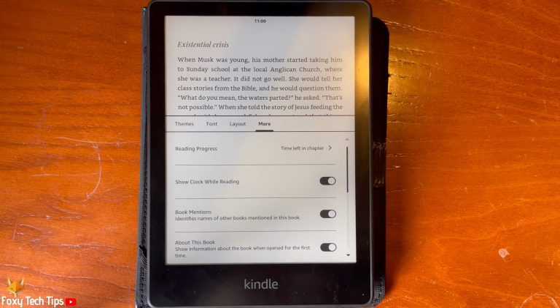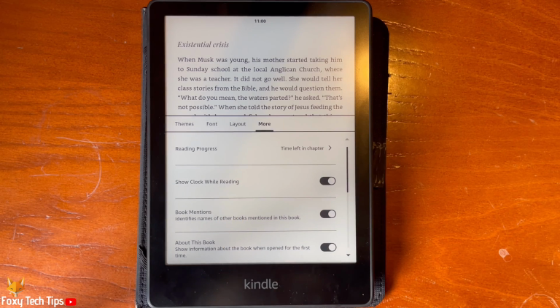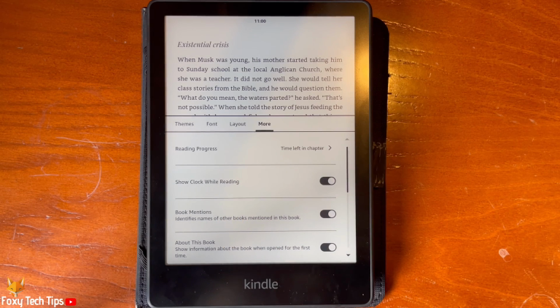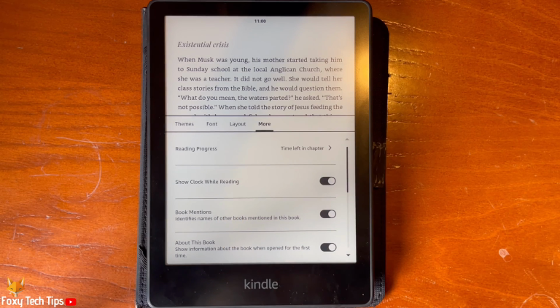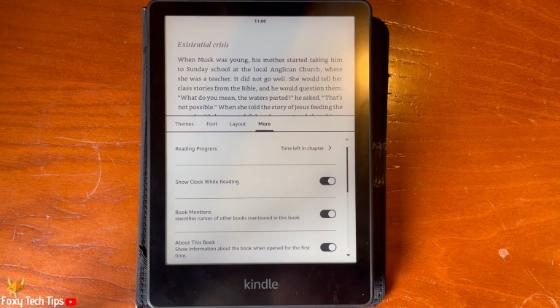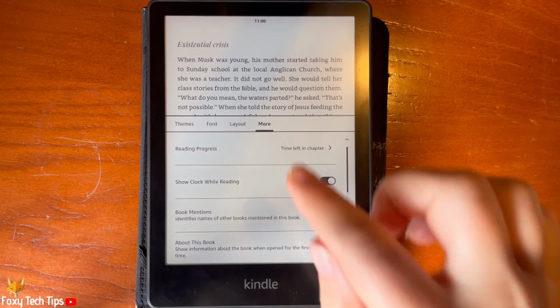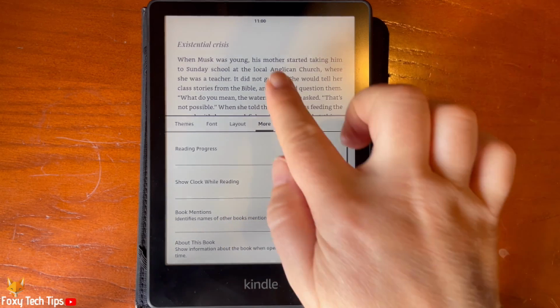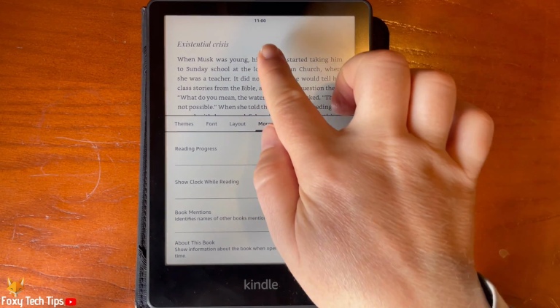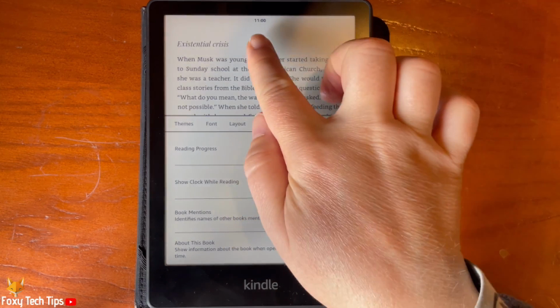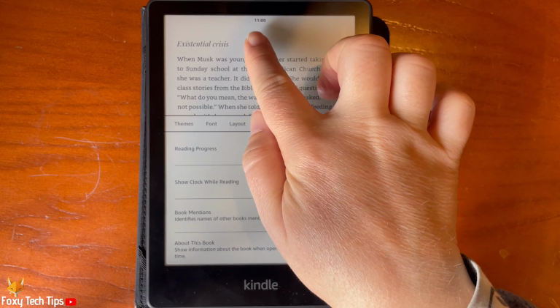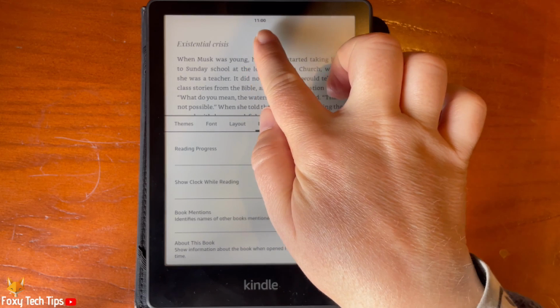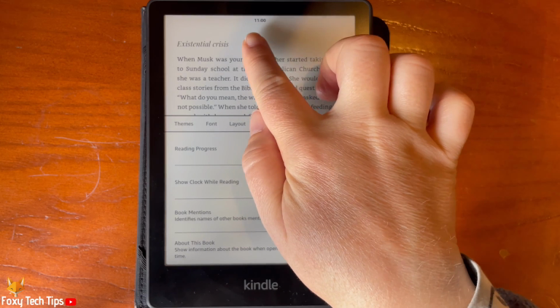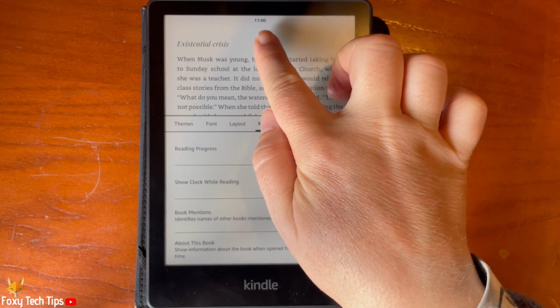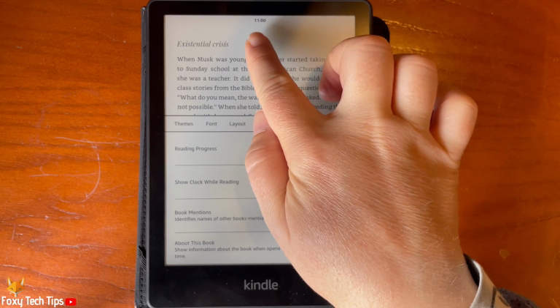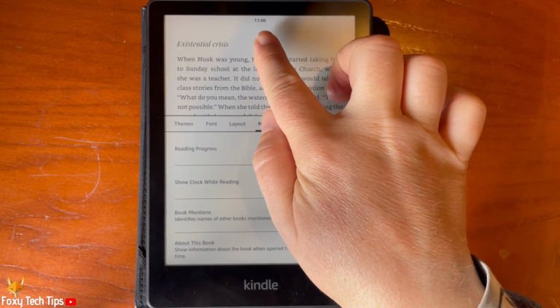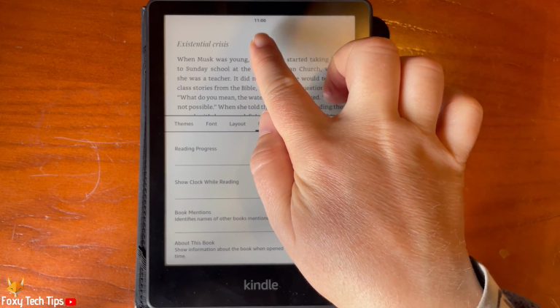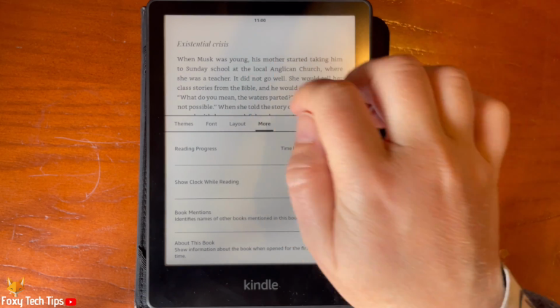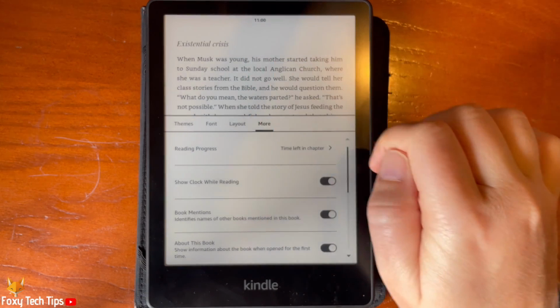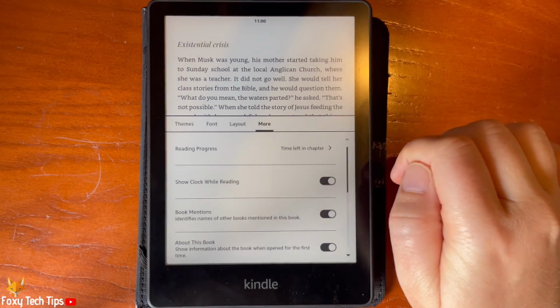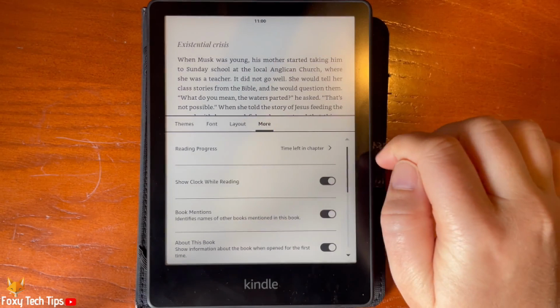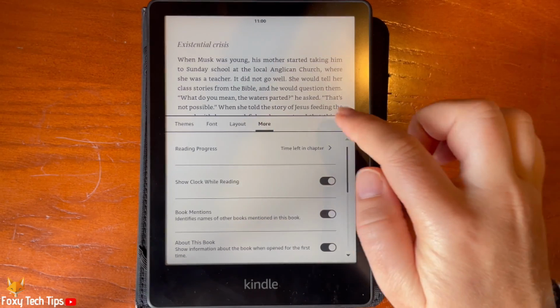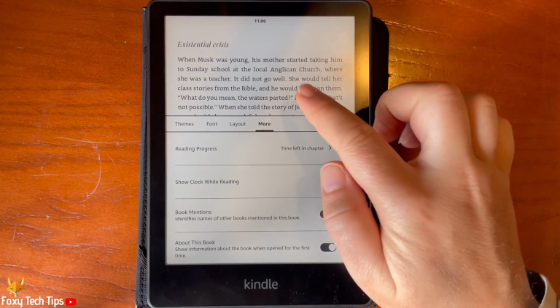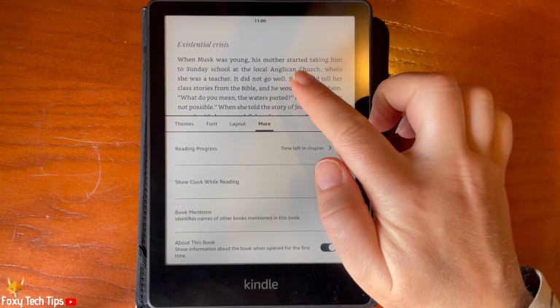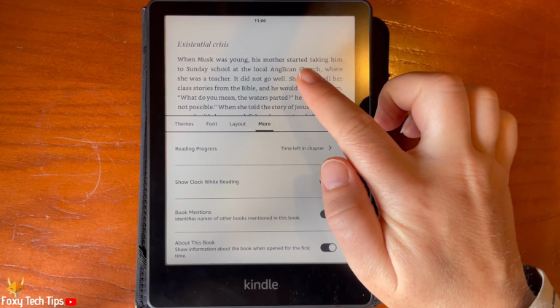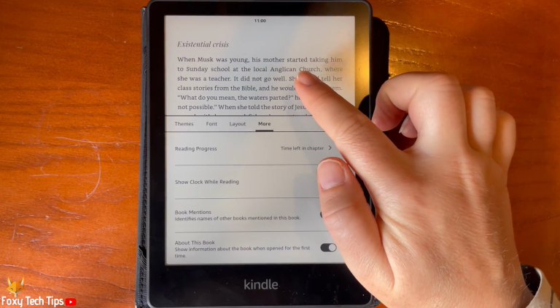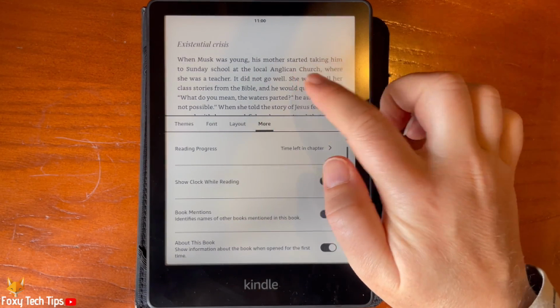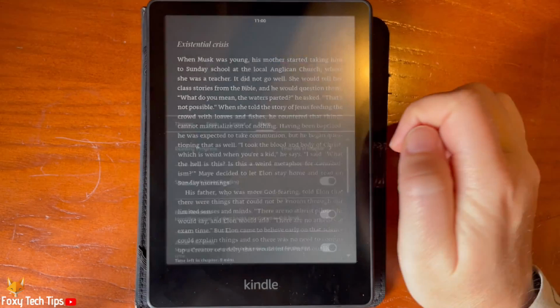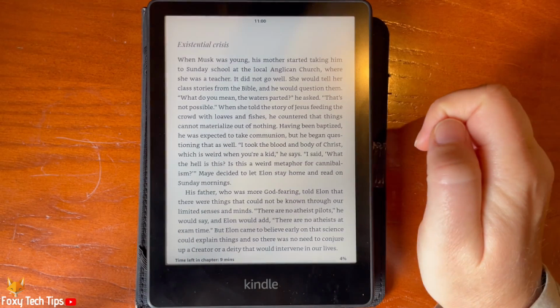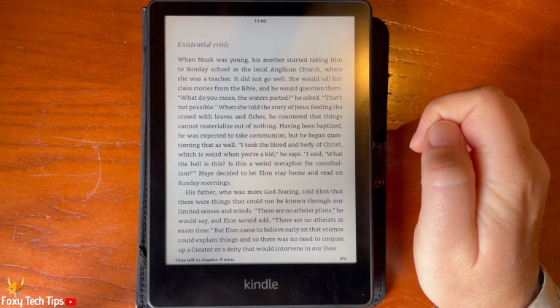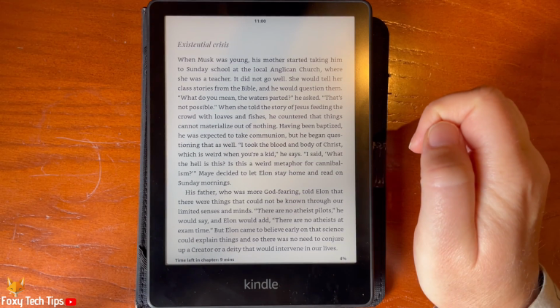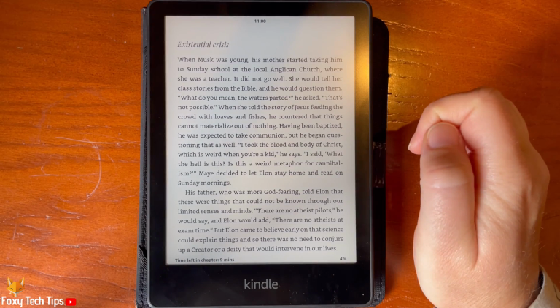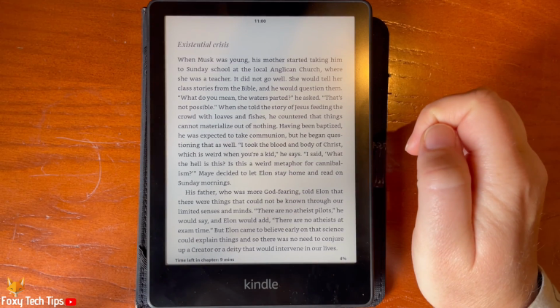The time will now appear at the top of the screen. It will stay there while you read so you can easily check the time.